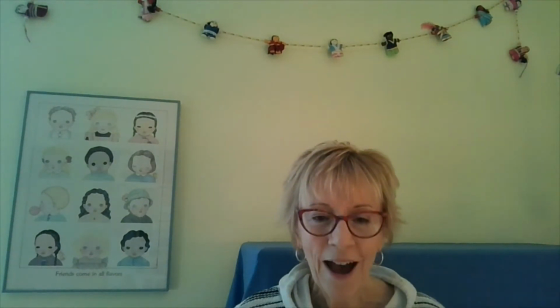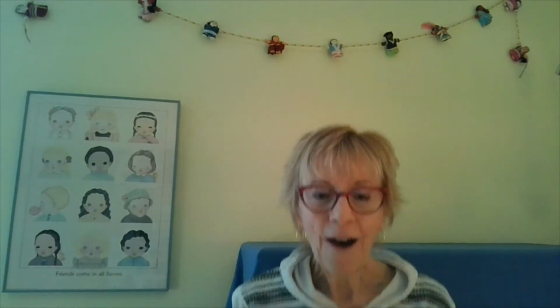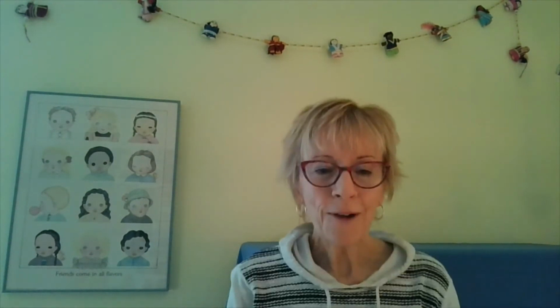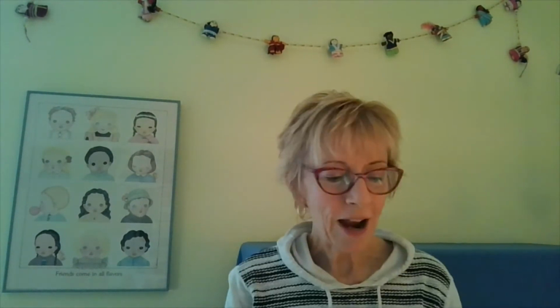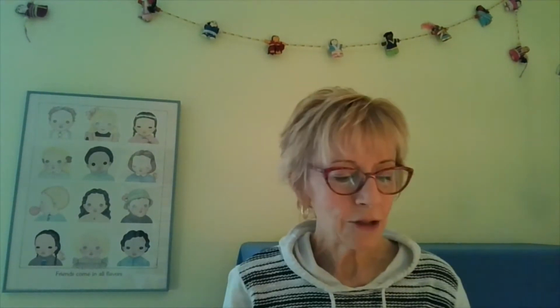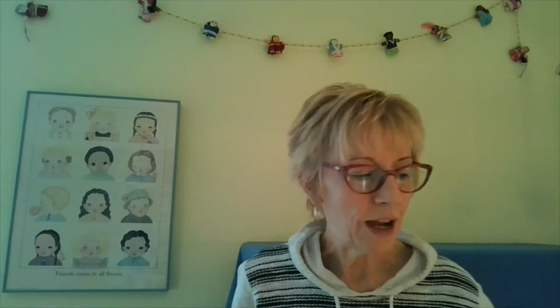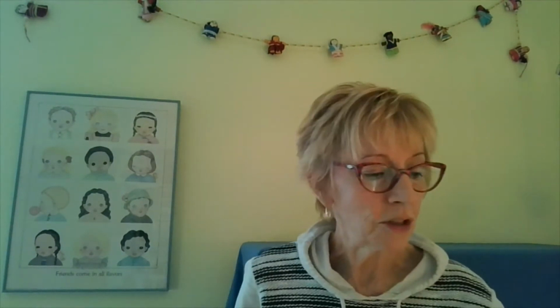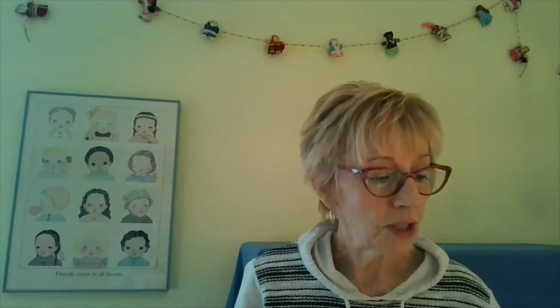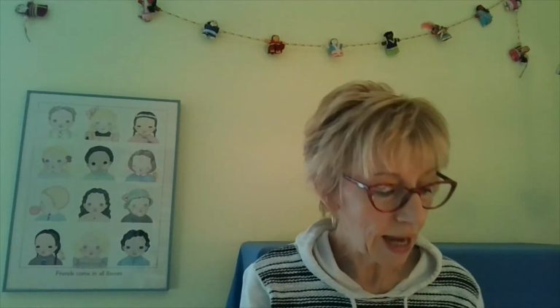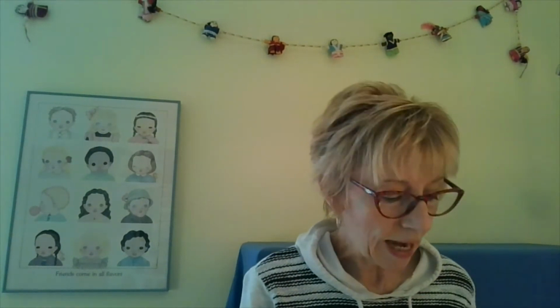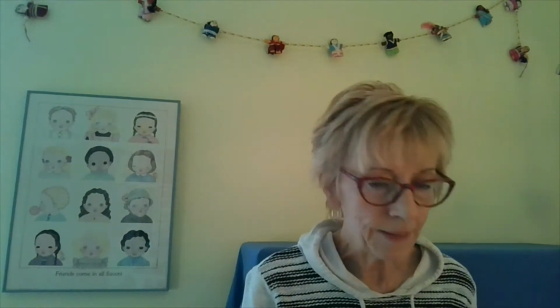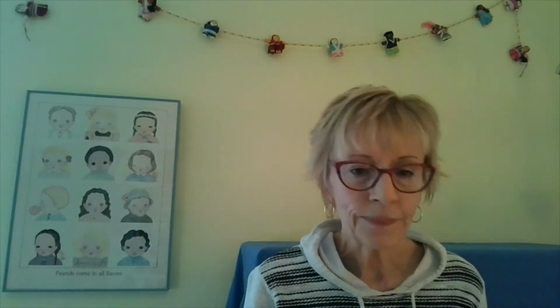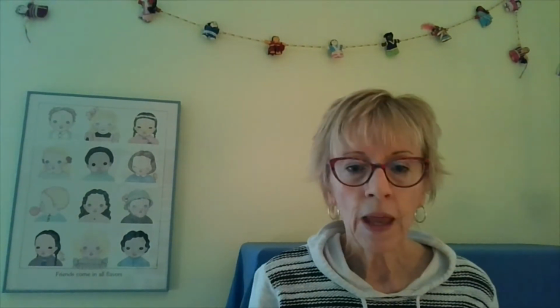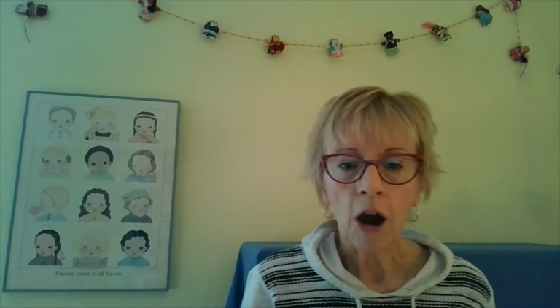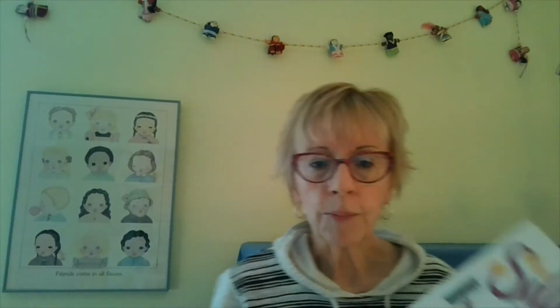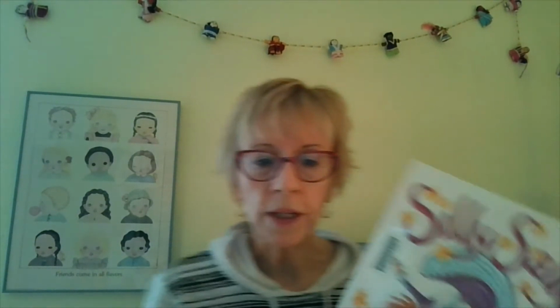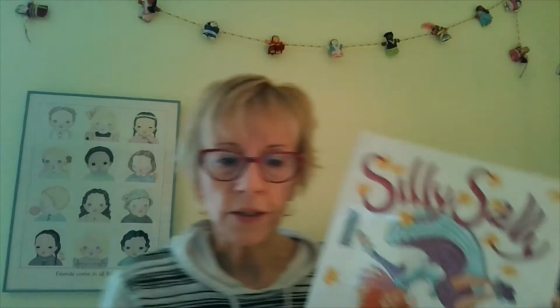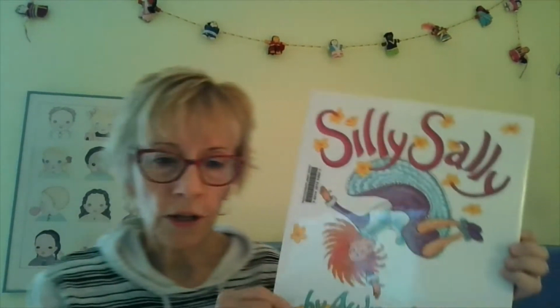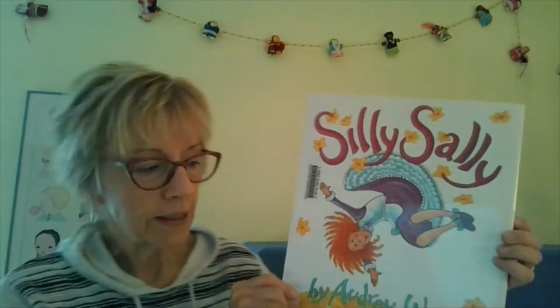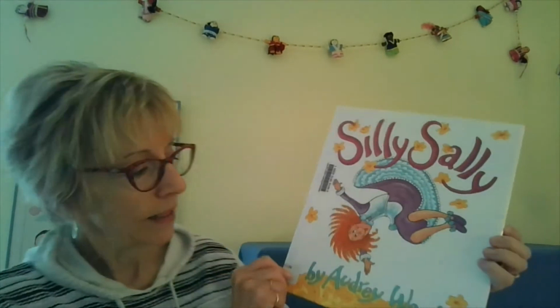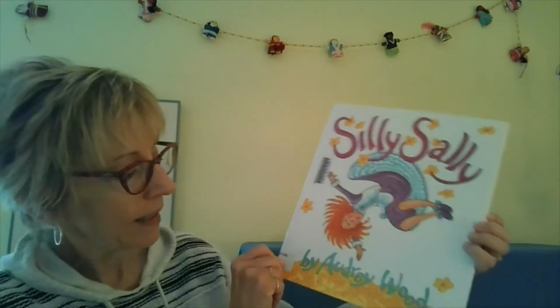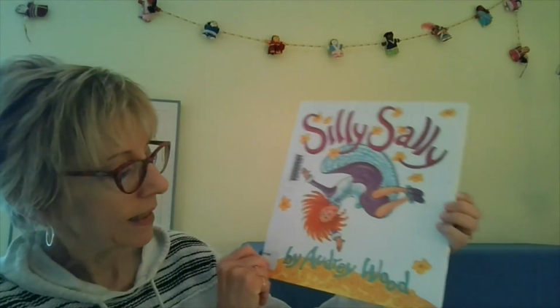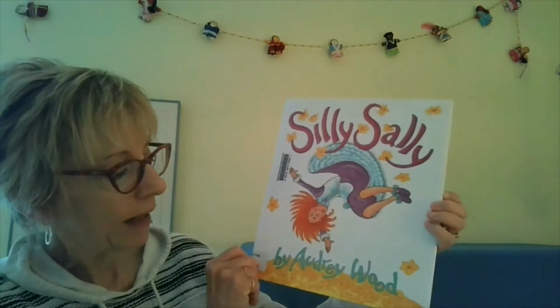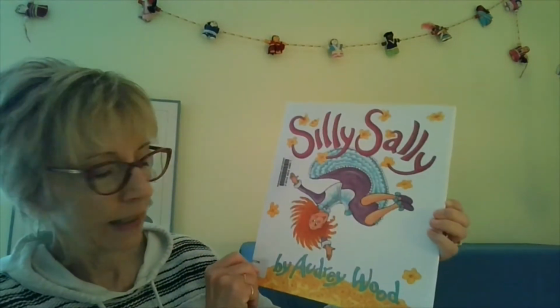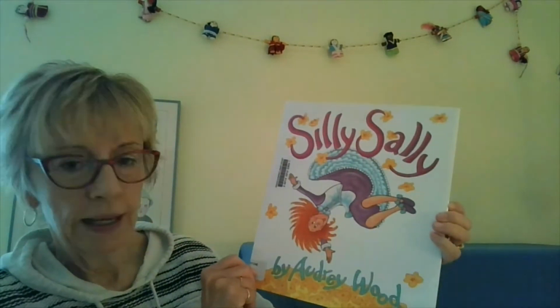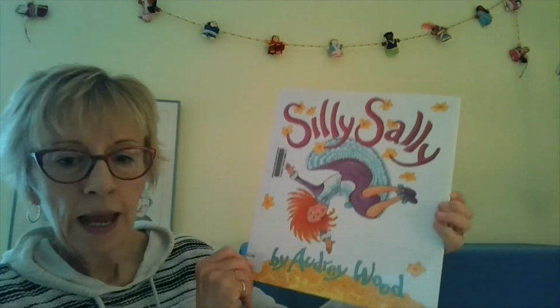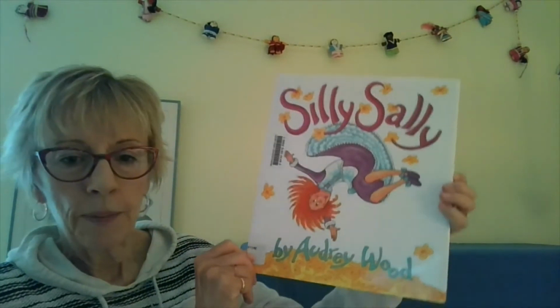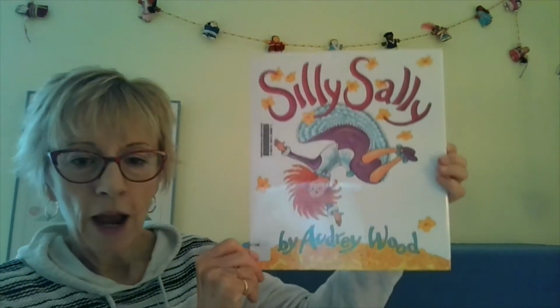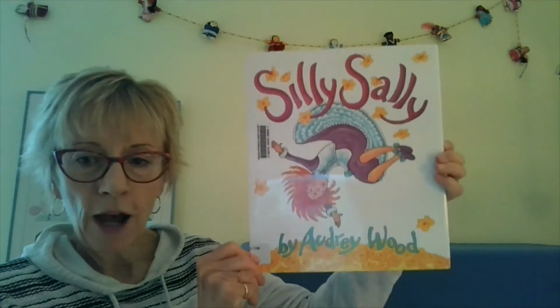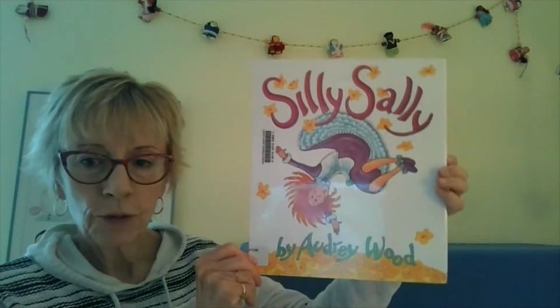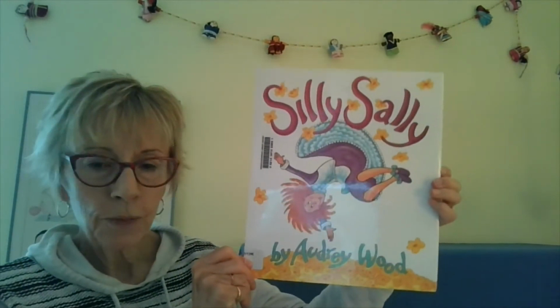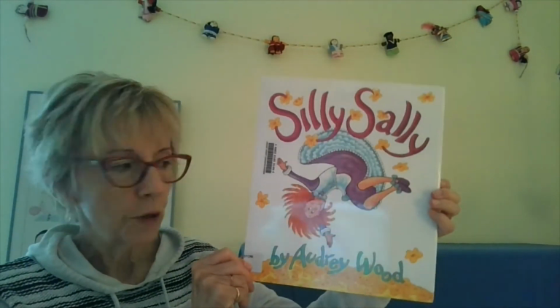All right, you guys, so today our book is called Silly Sally by Audrey Wood.